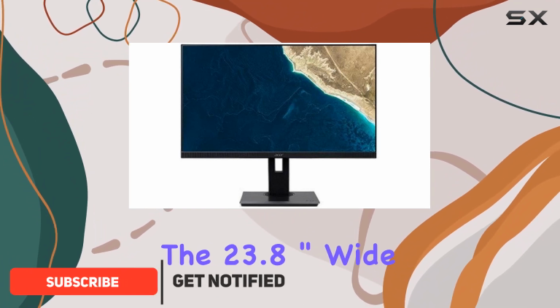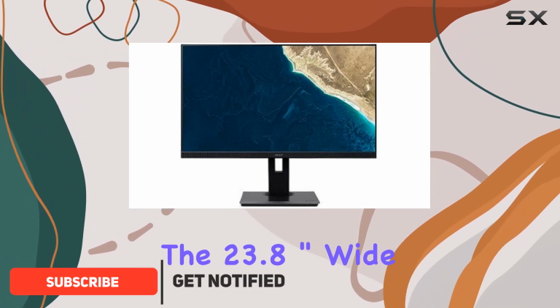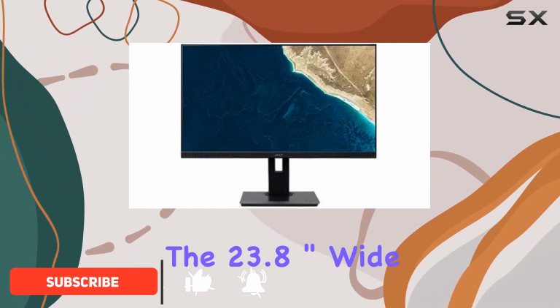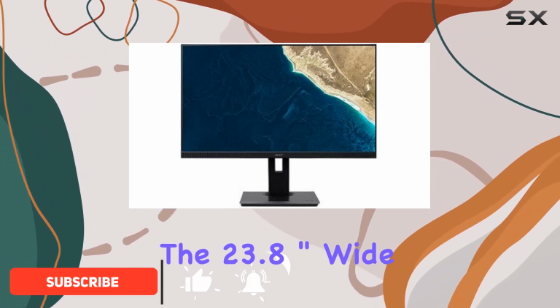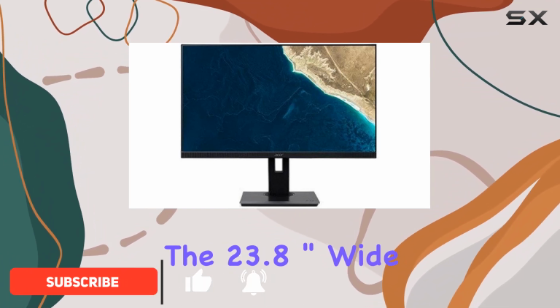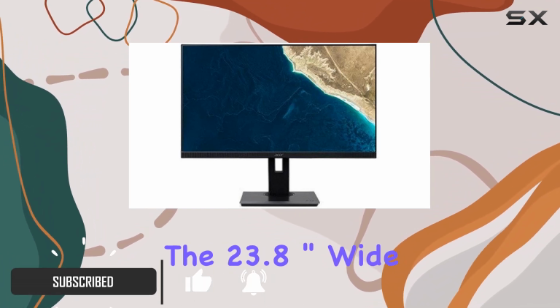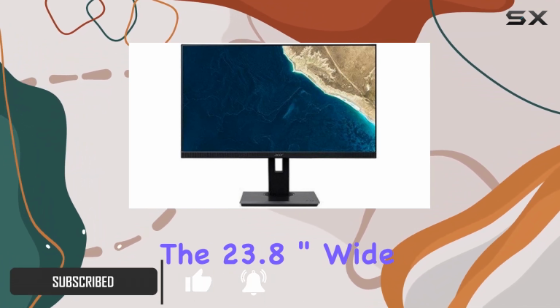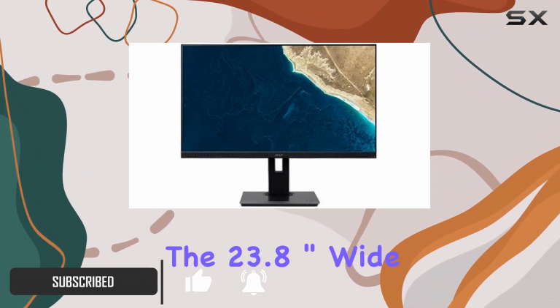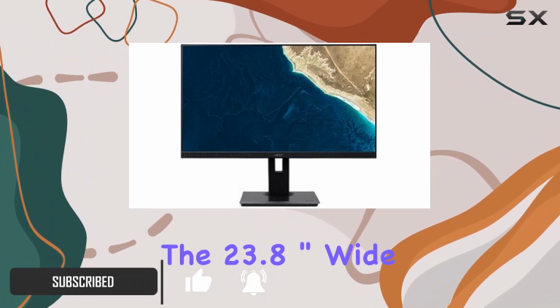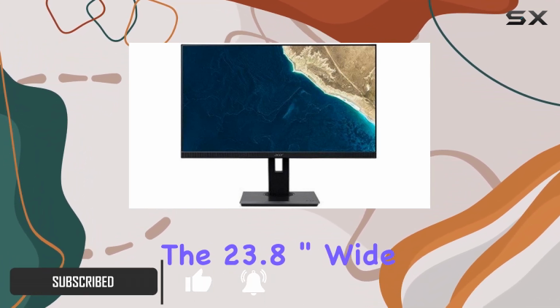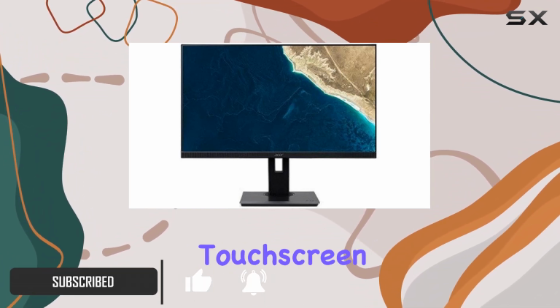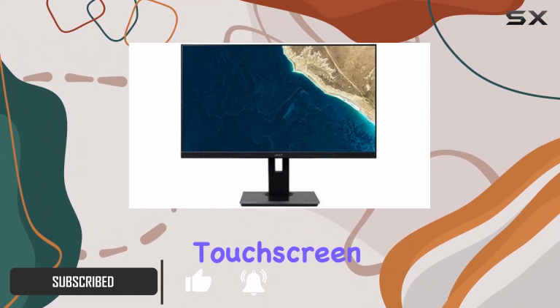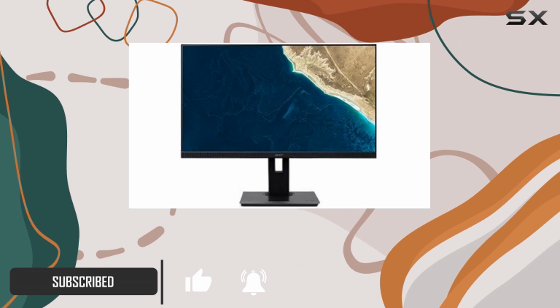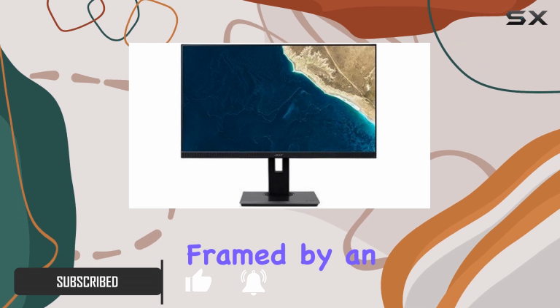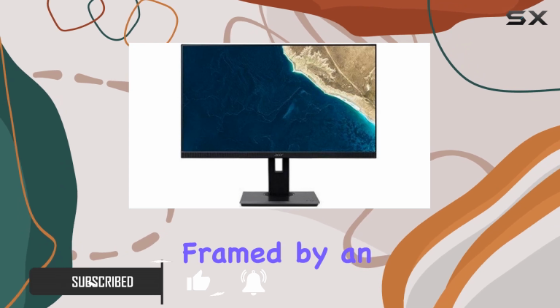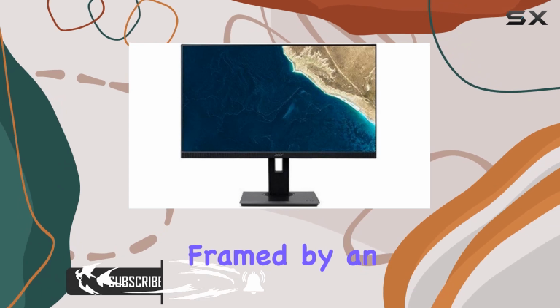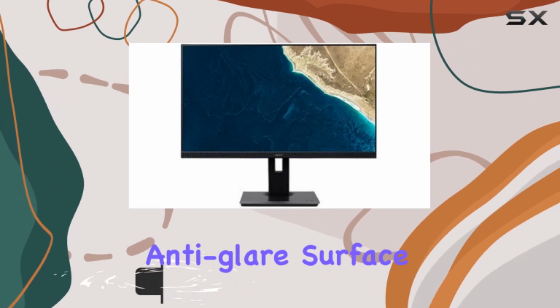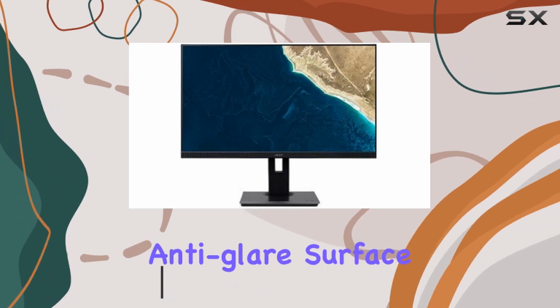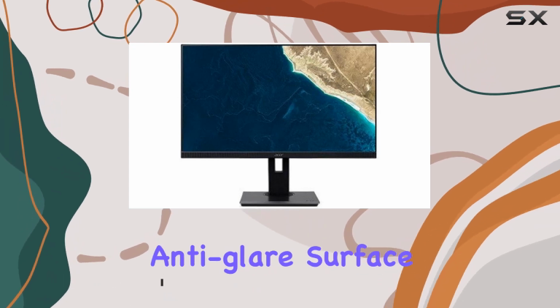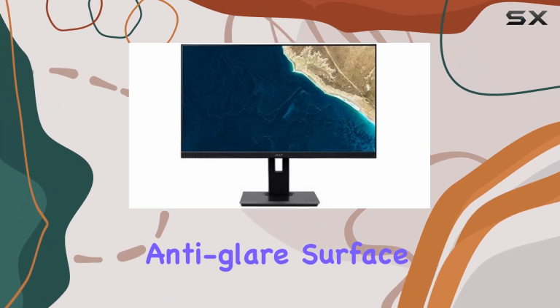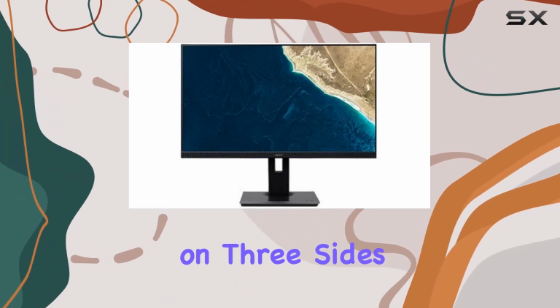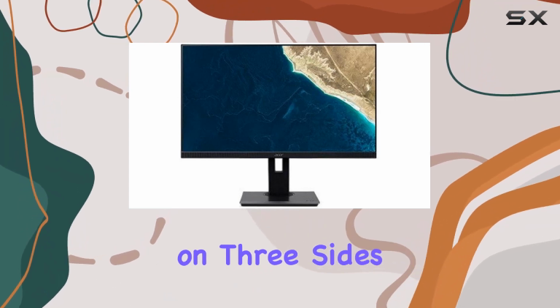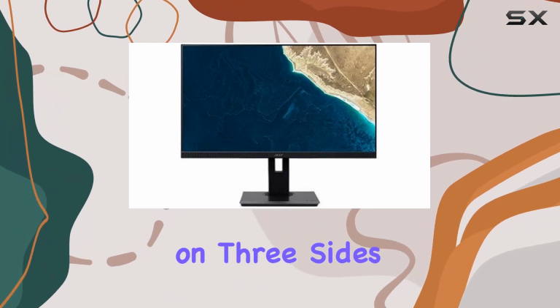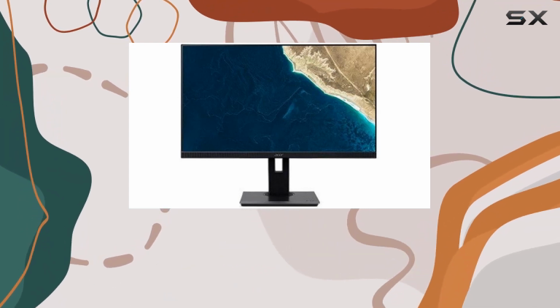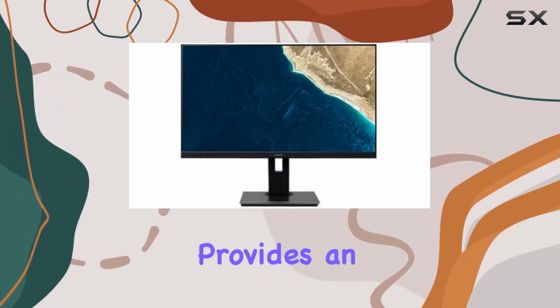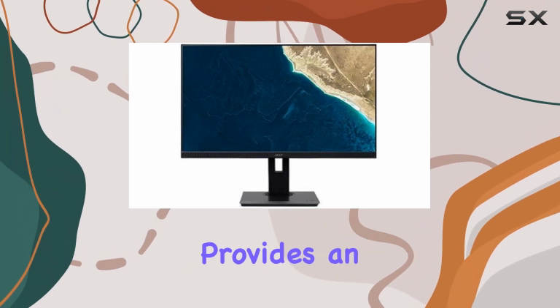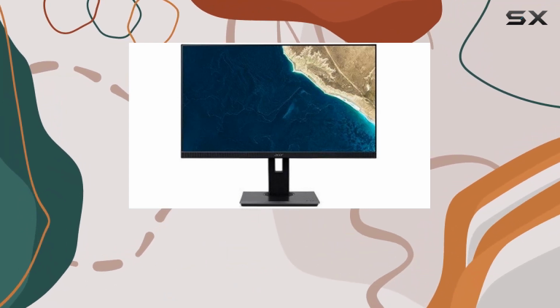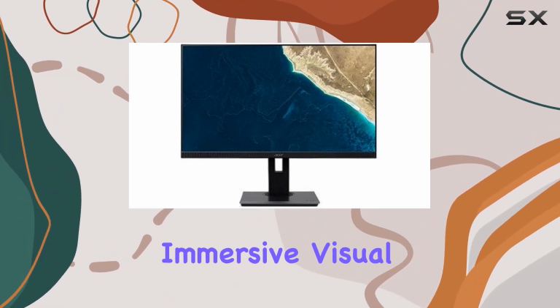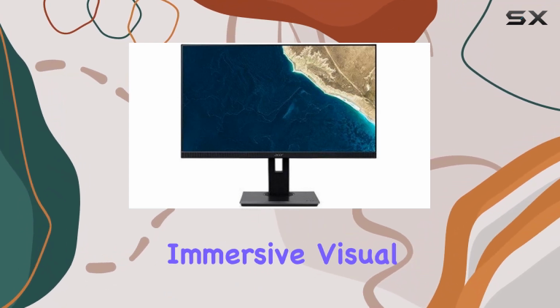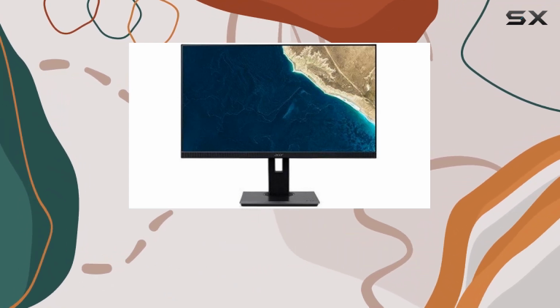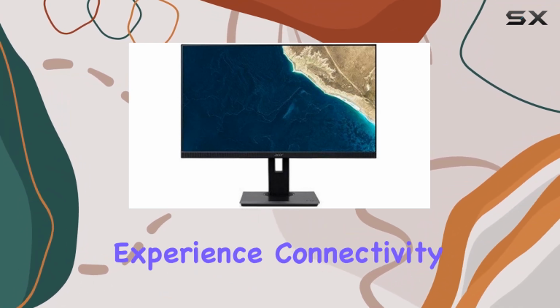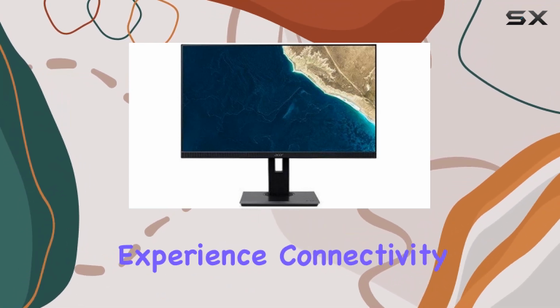The 23.8-inch wide touchscreen, framed by an anti-glare surface on three sides, provides an immersive visual experience.